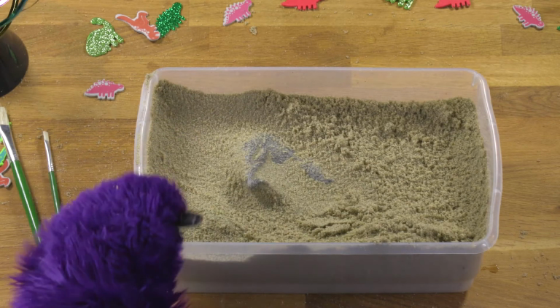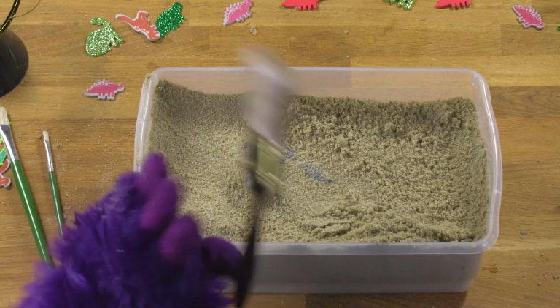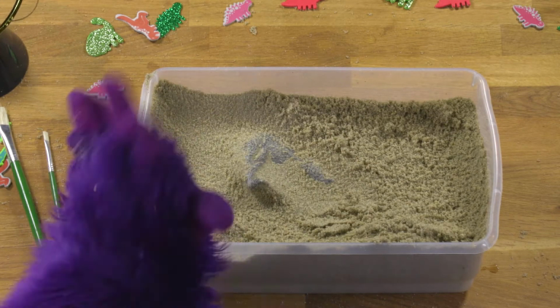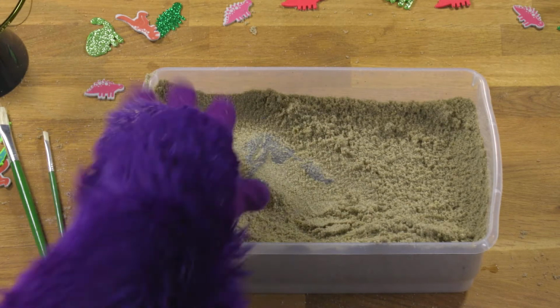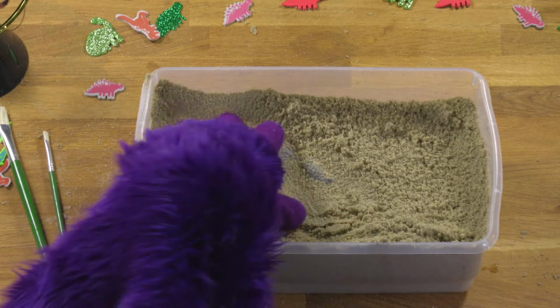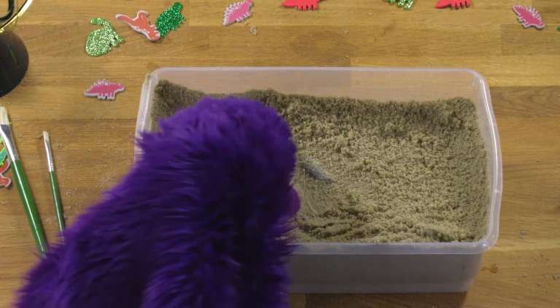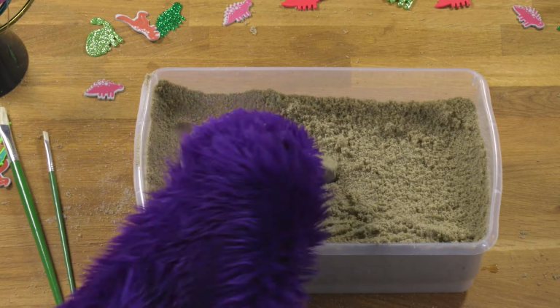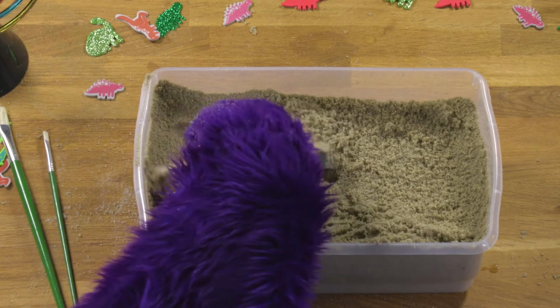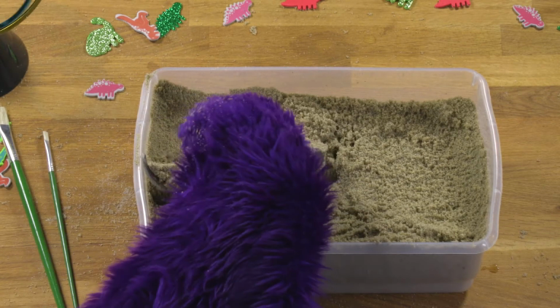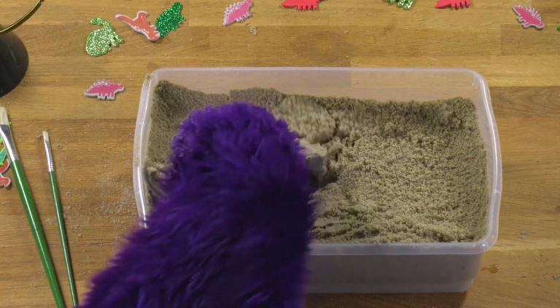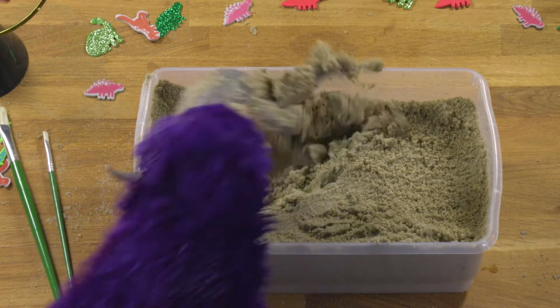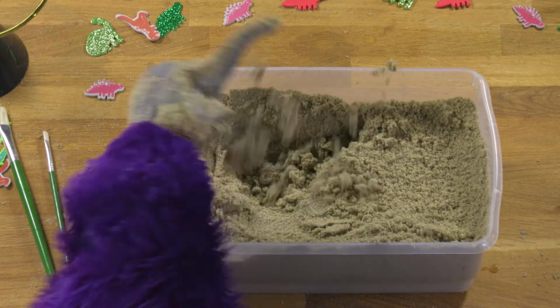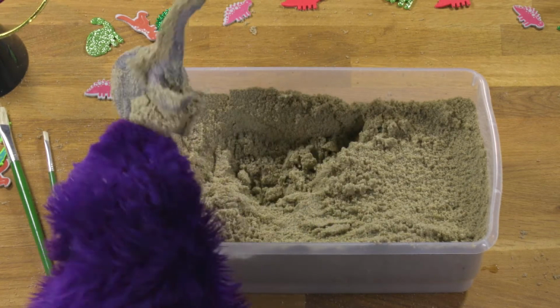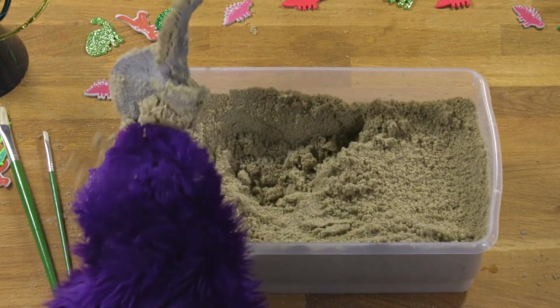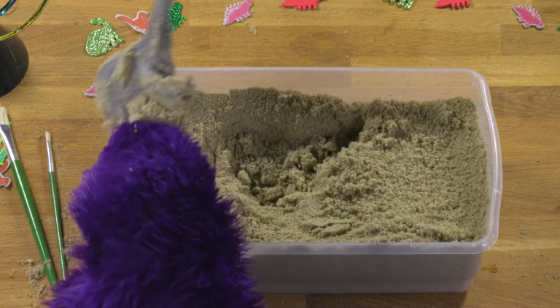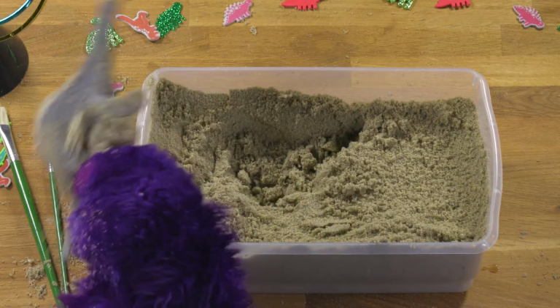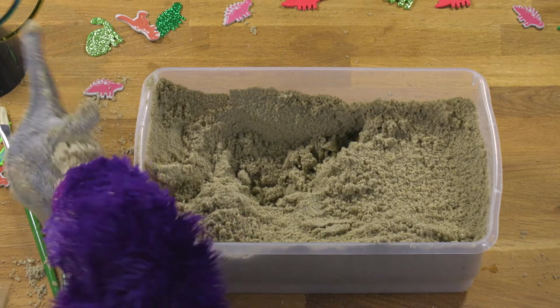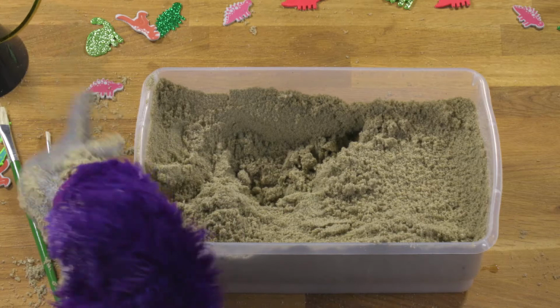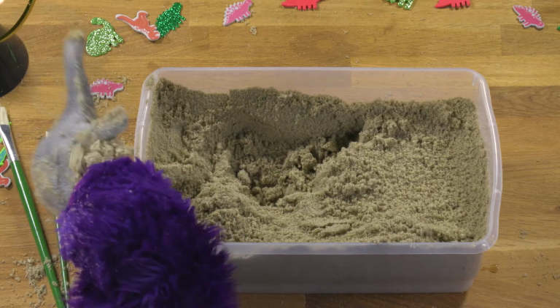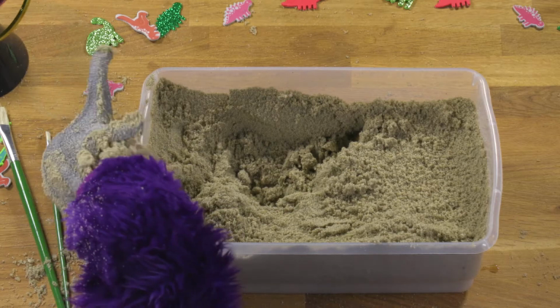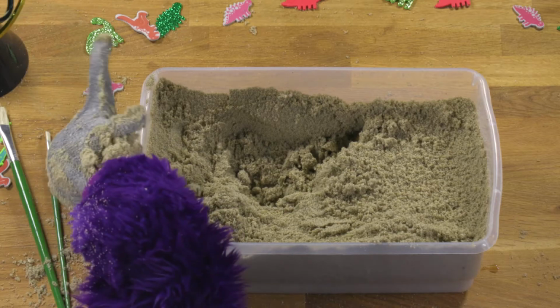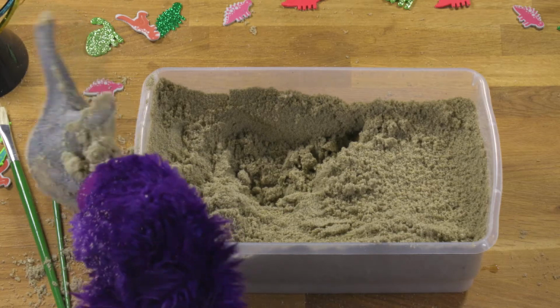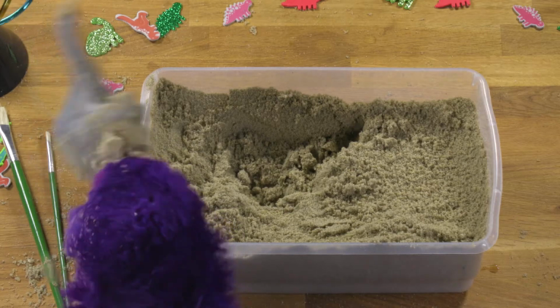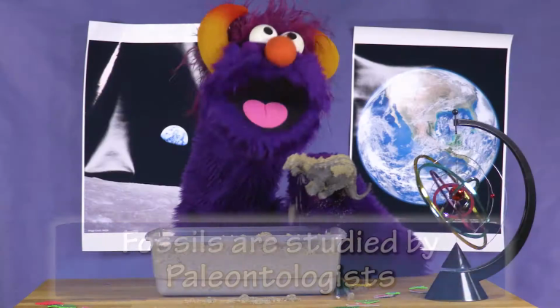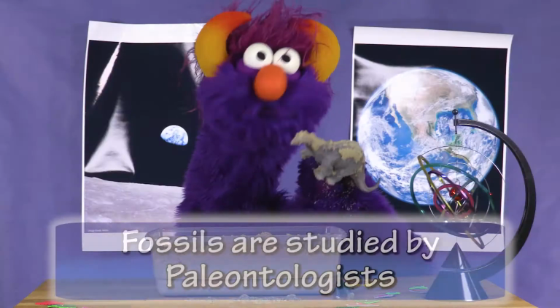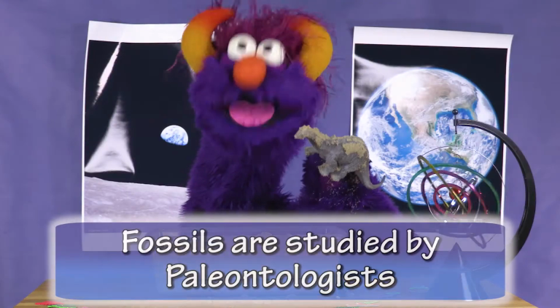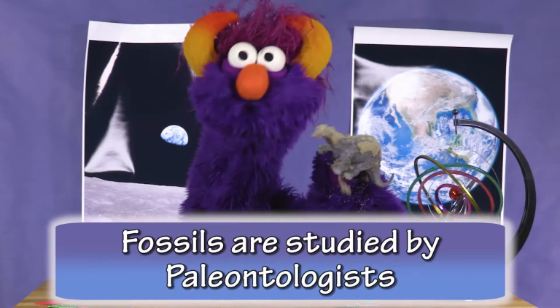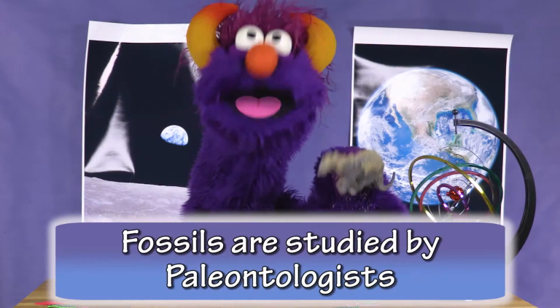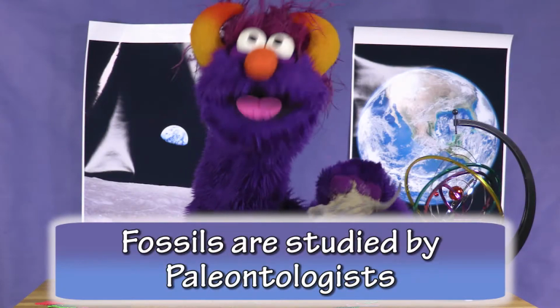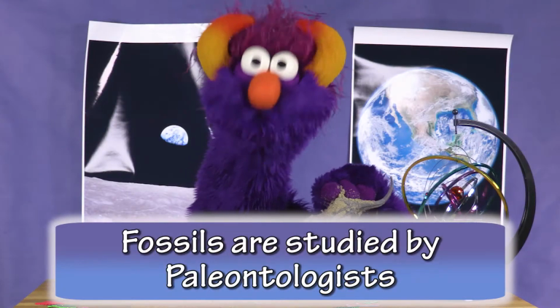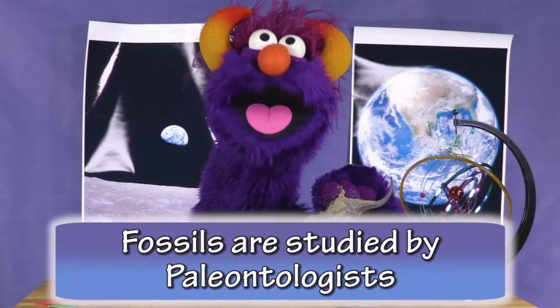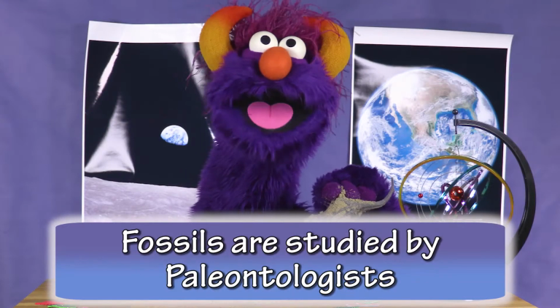I found one! I found one deep in there! Did you find one?